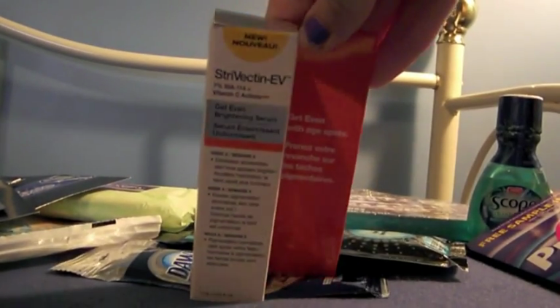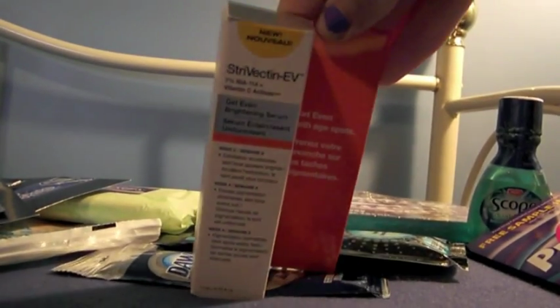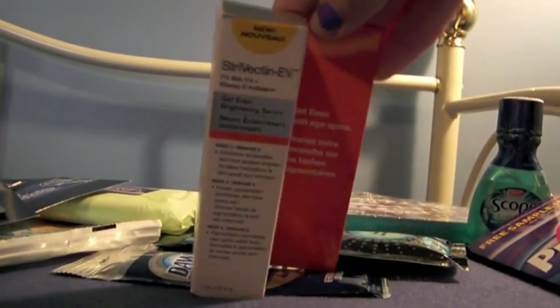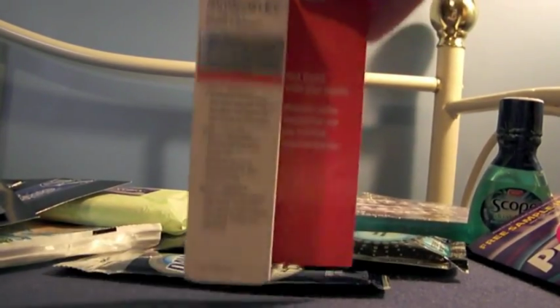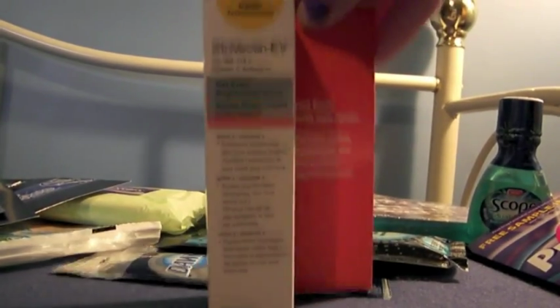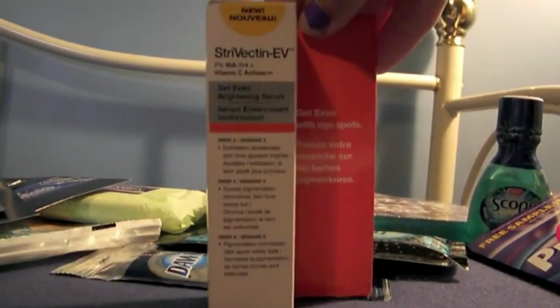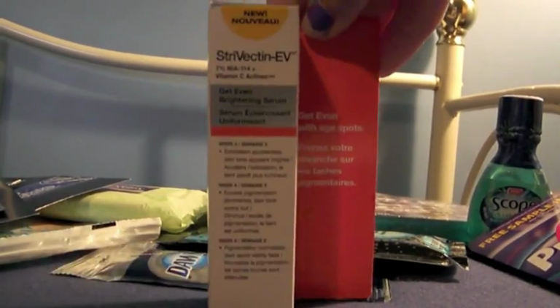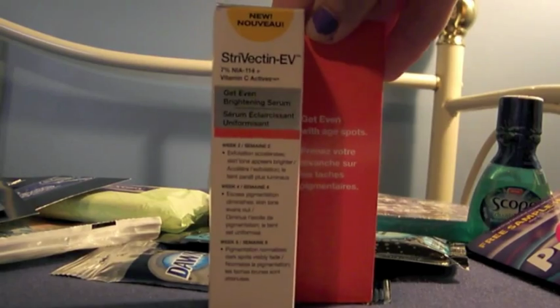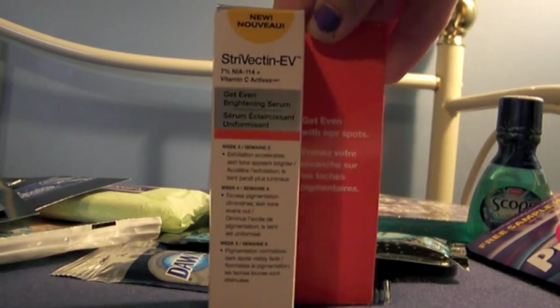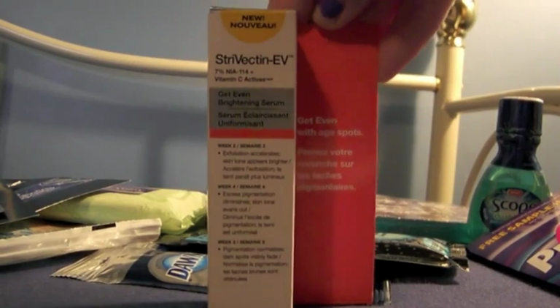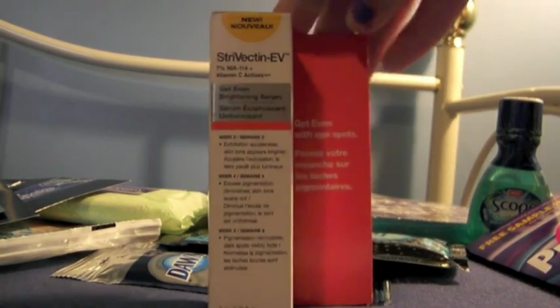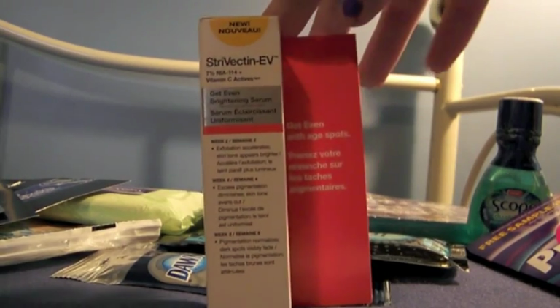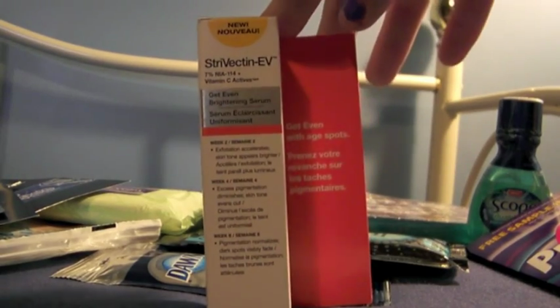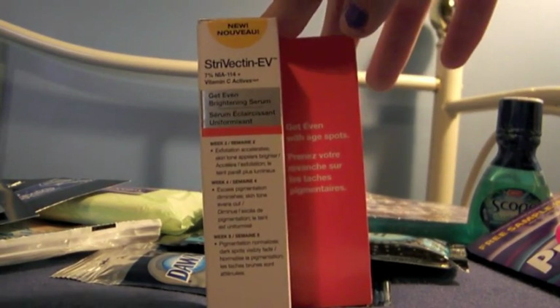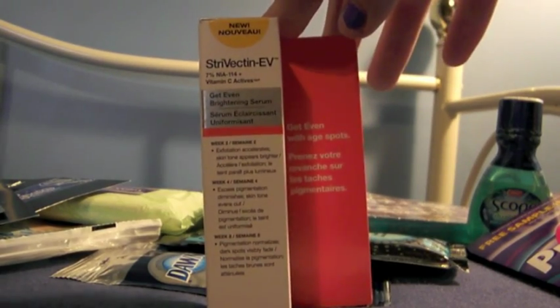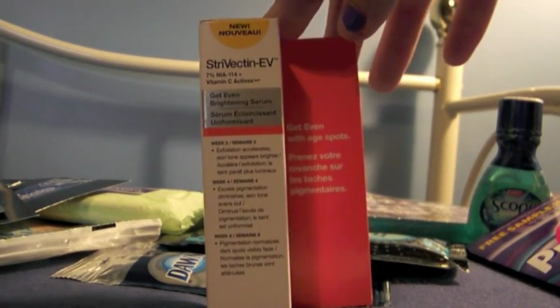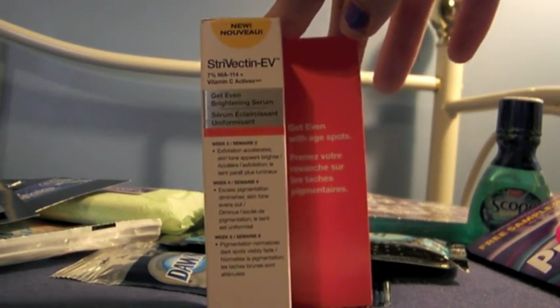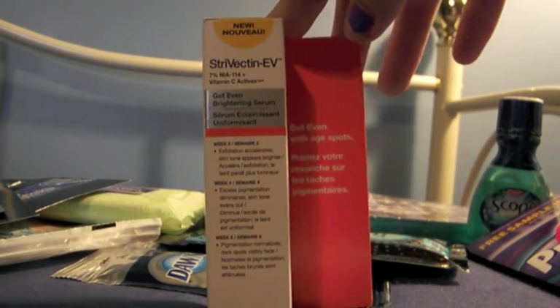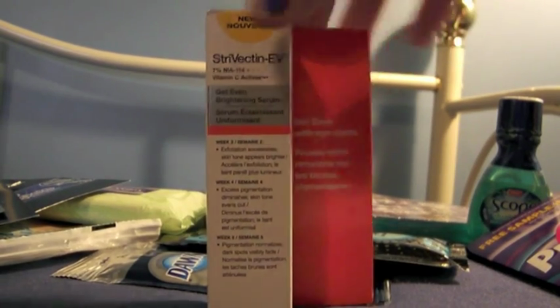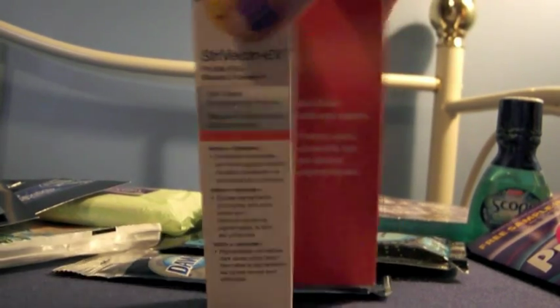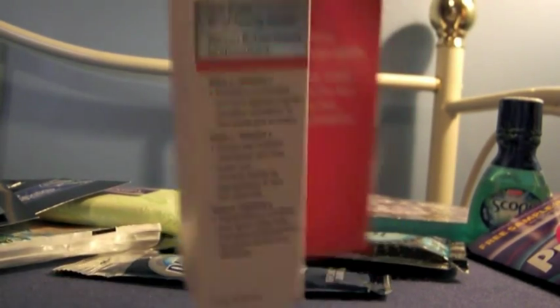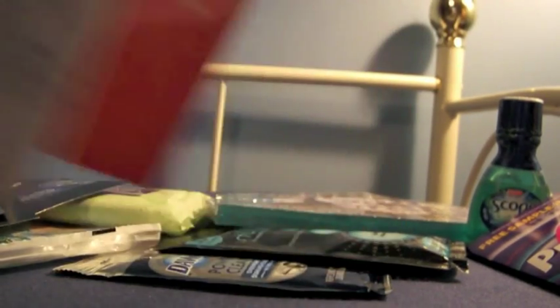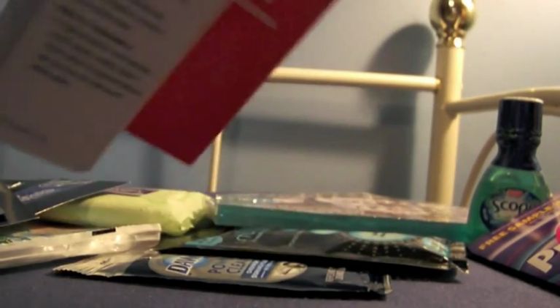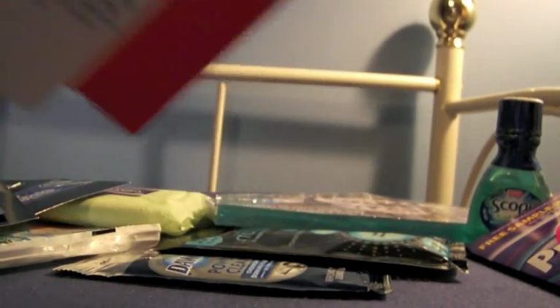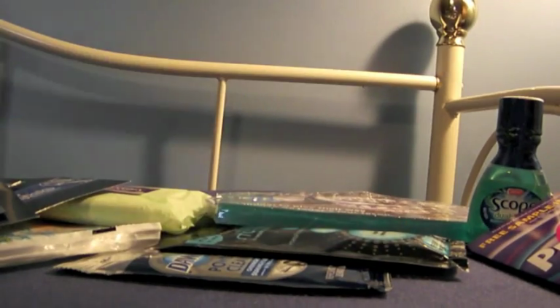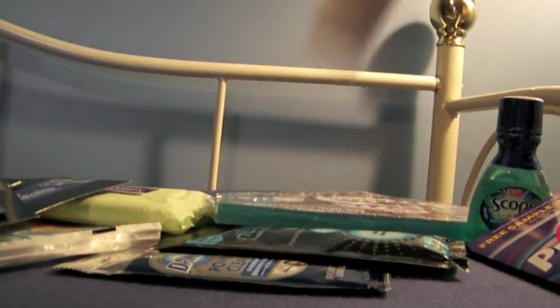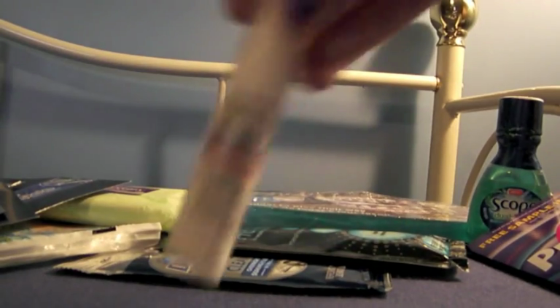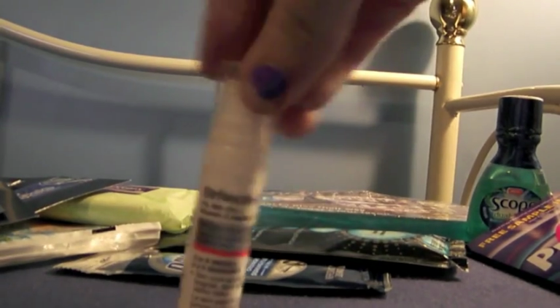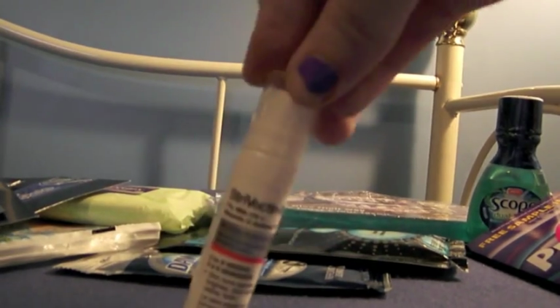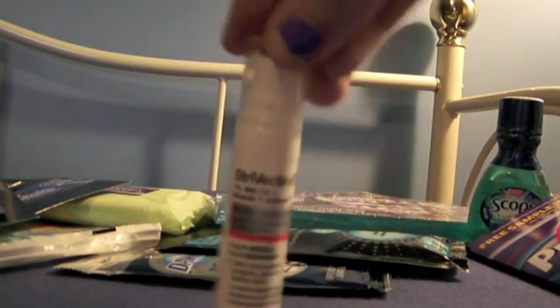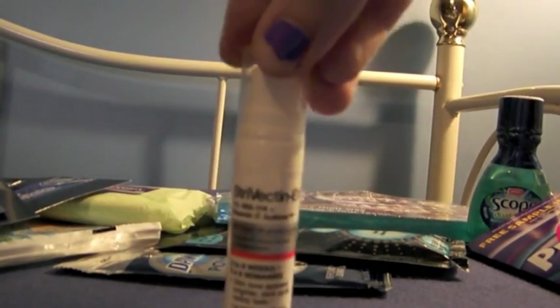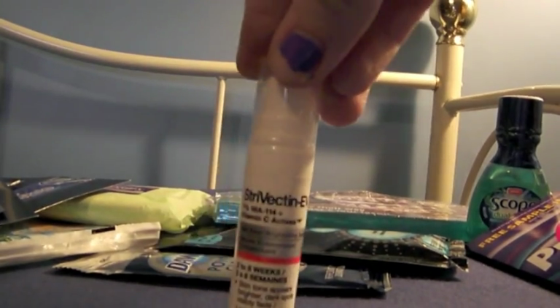The Strivectin — it's a two-week sample, and it looks like this.